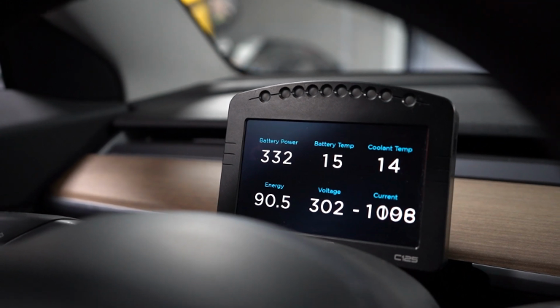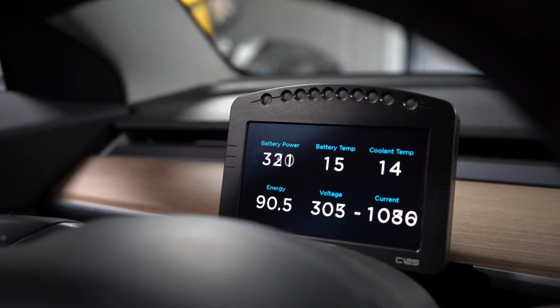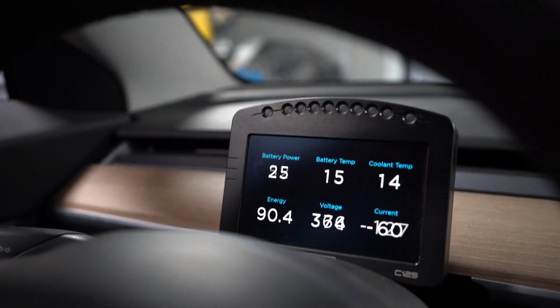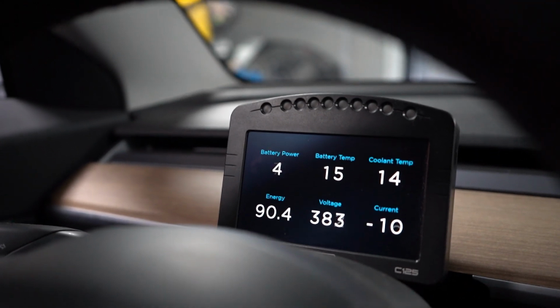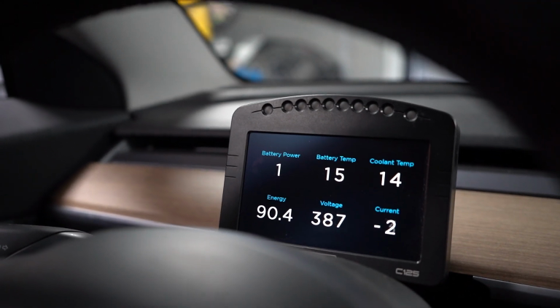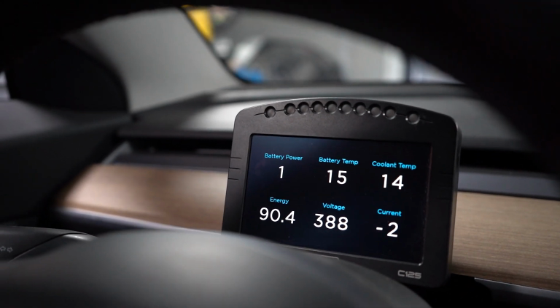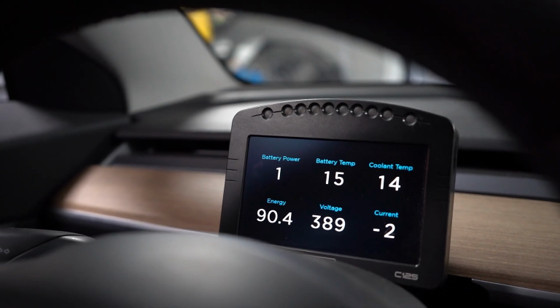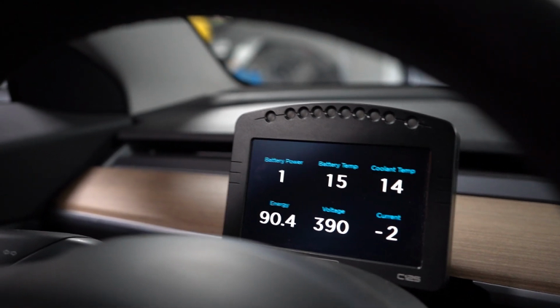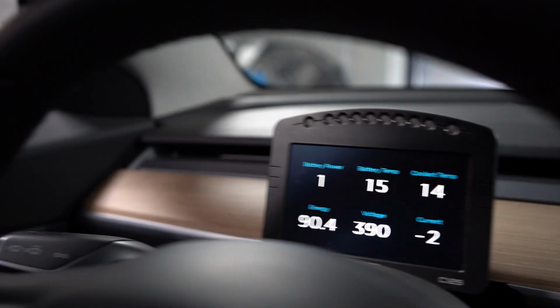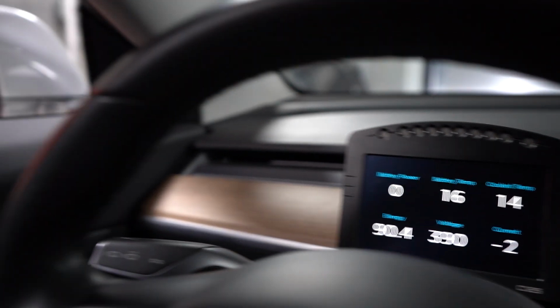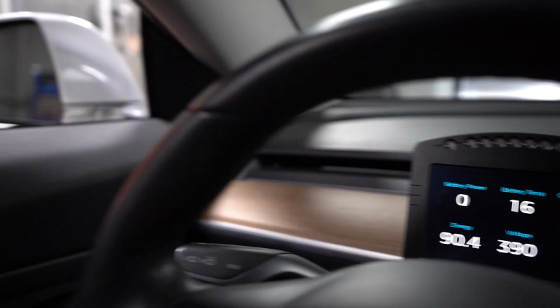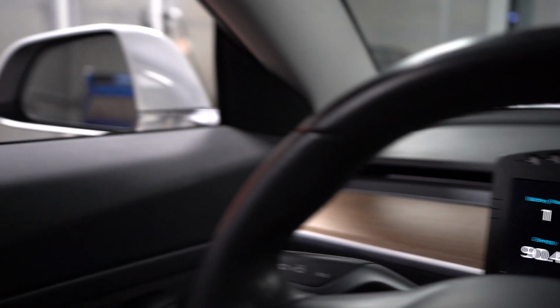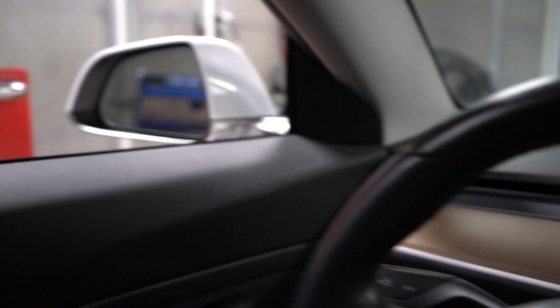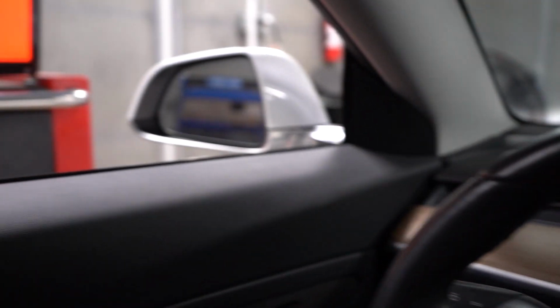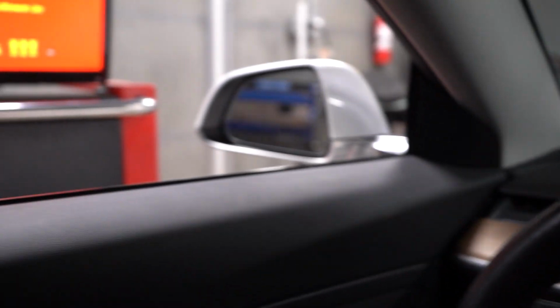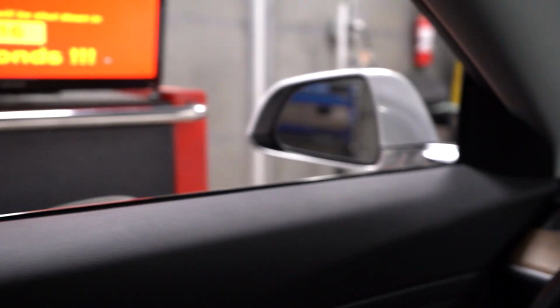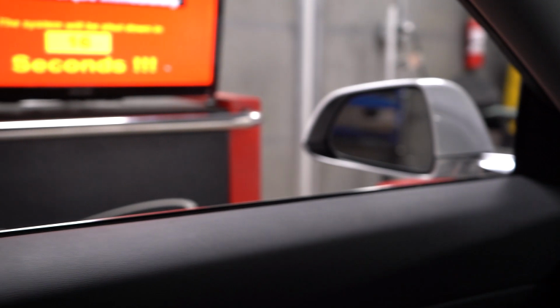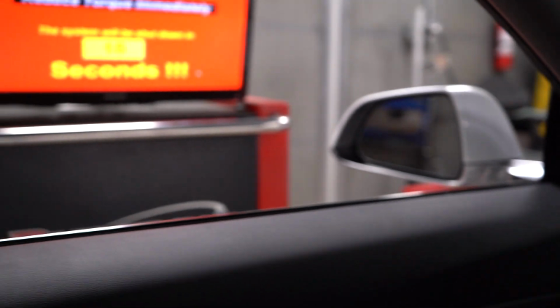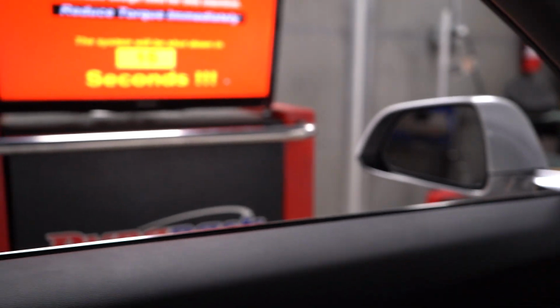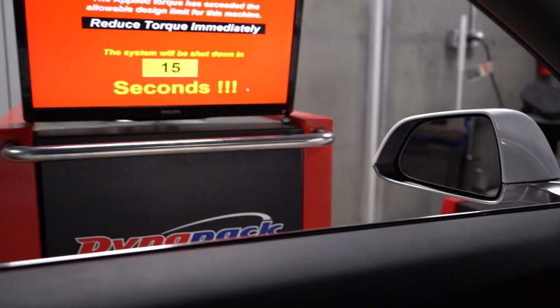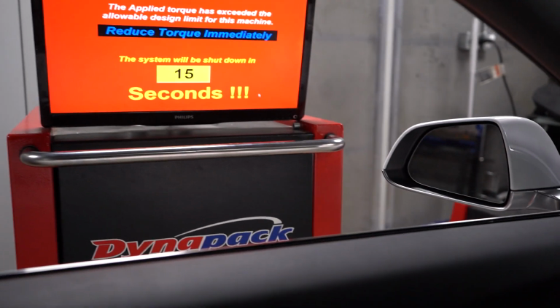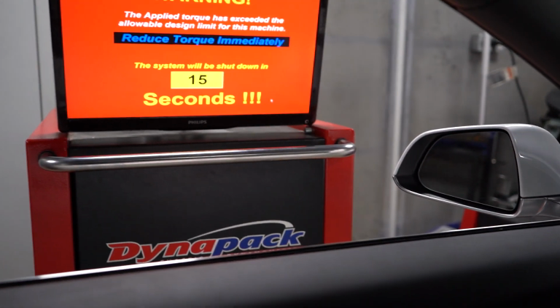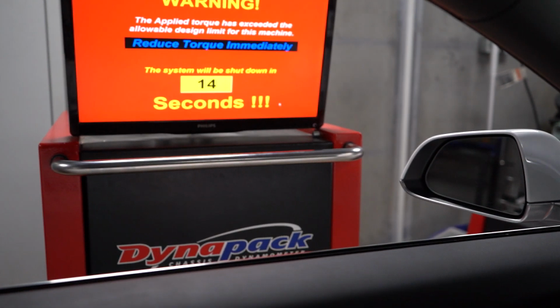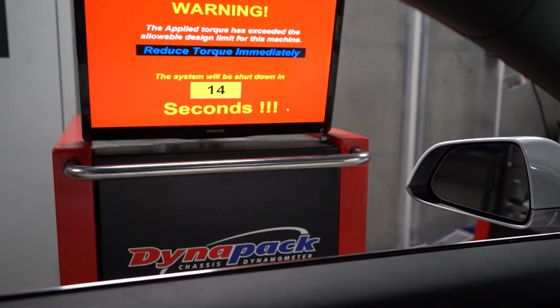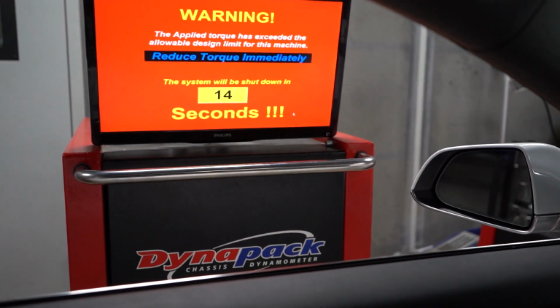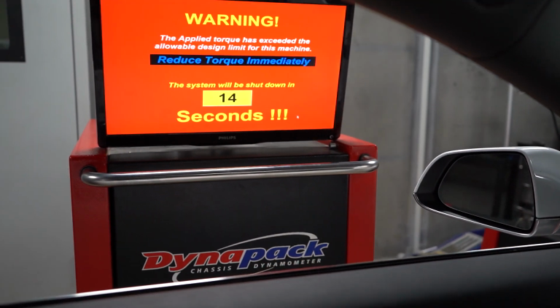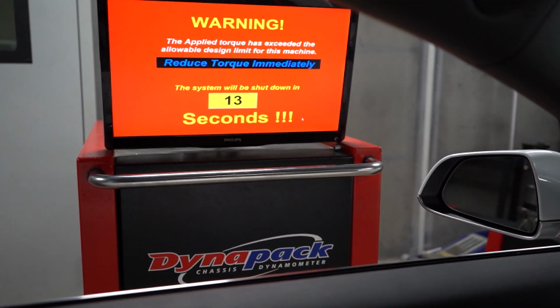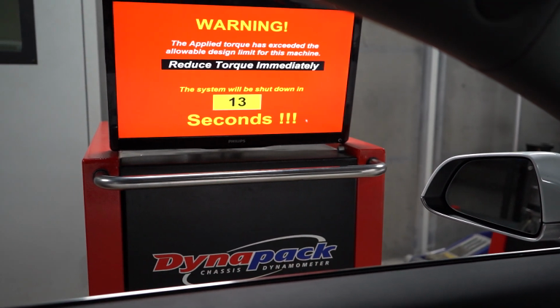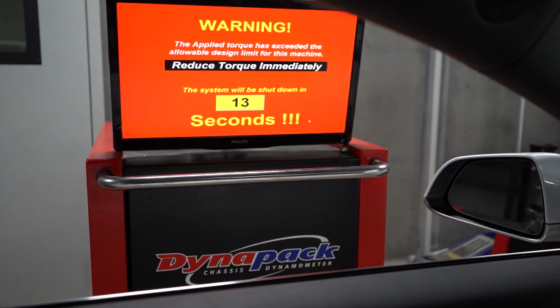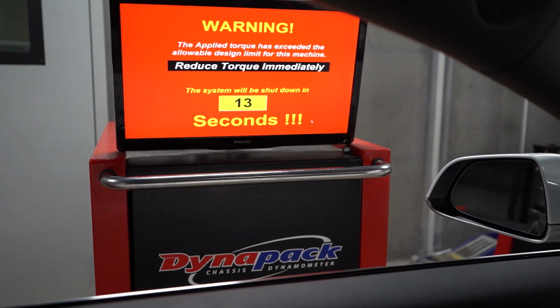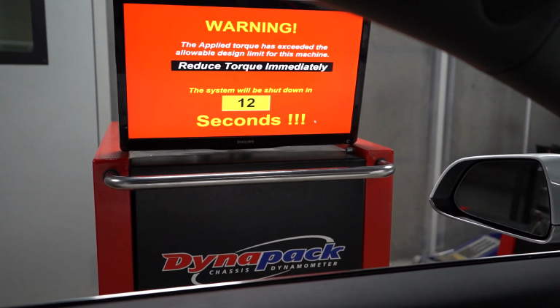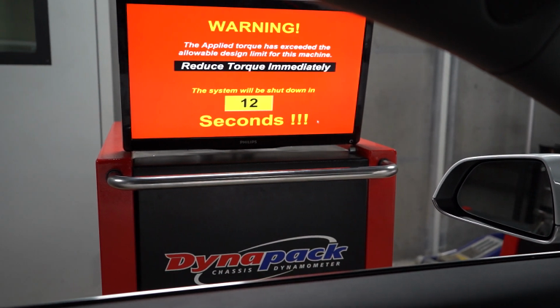Oh shit. And he broke it — it was in foot pounds, not newton meters.